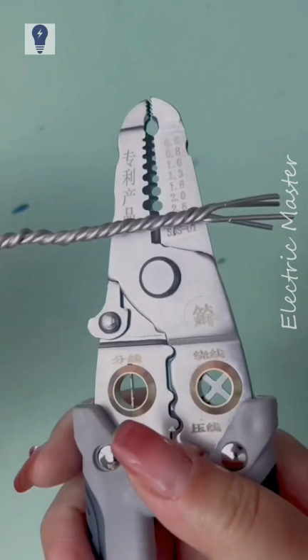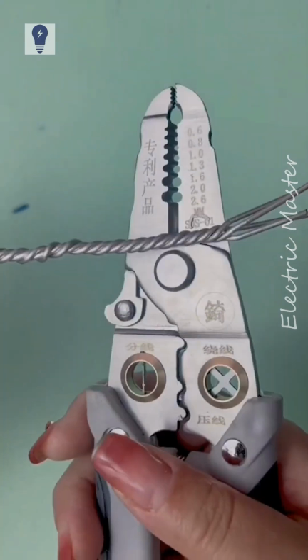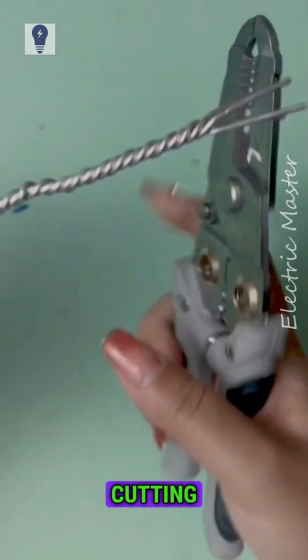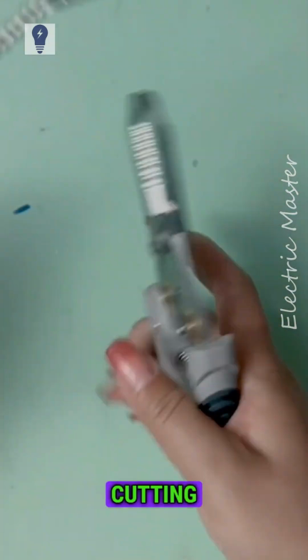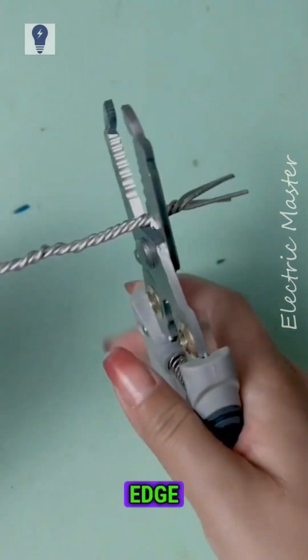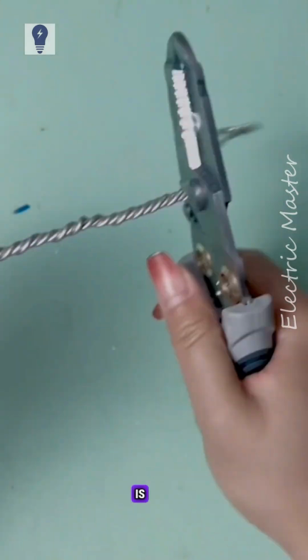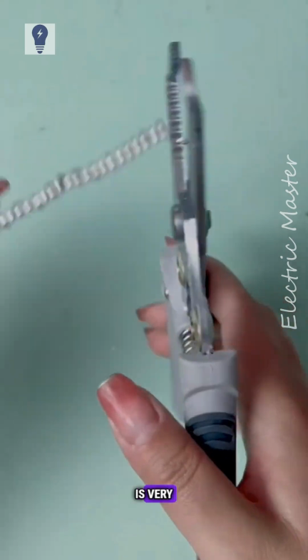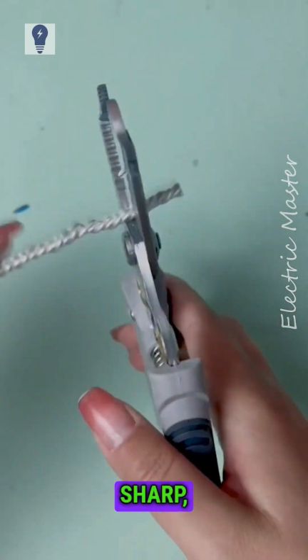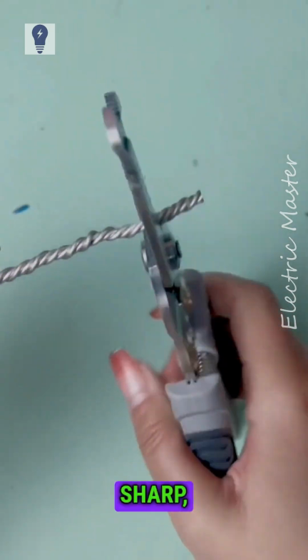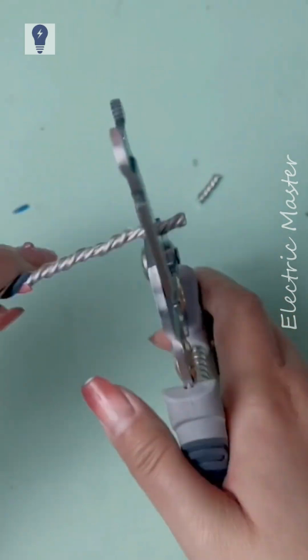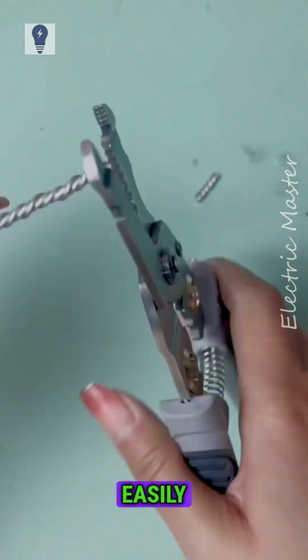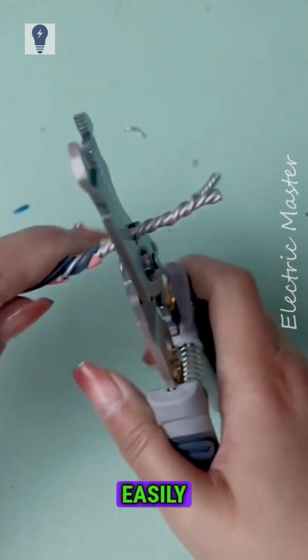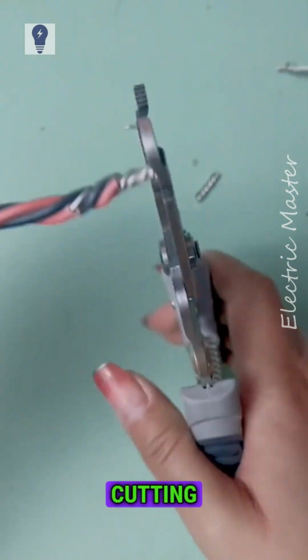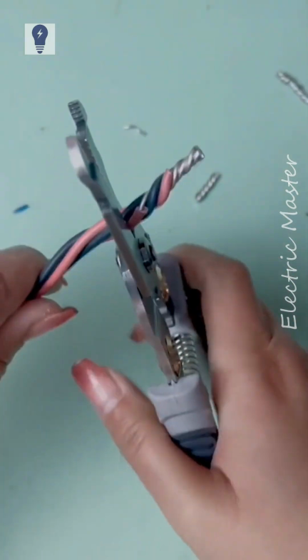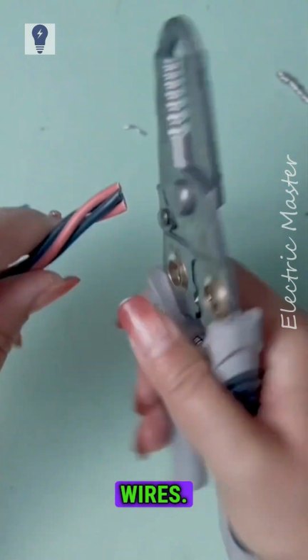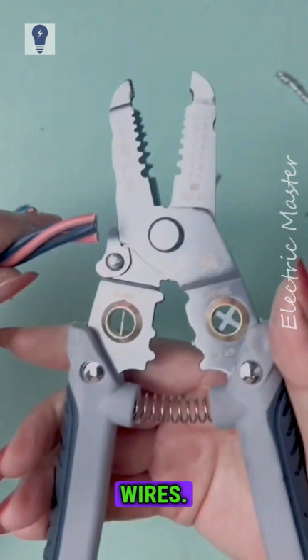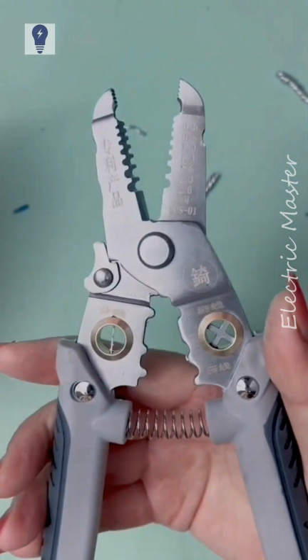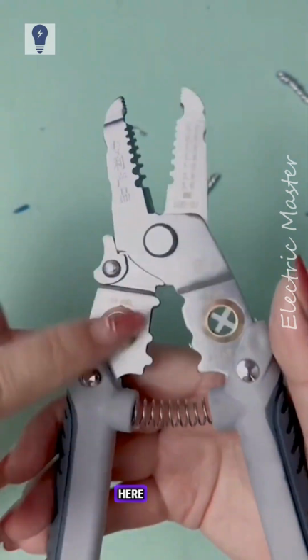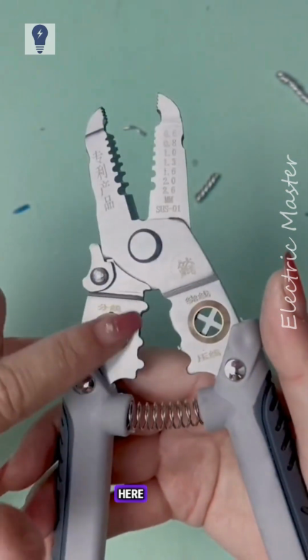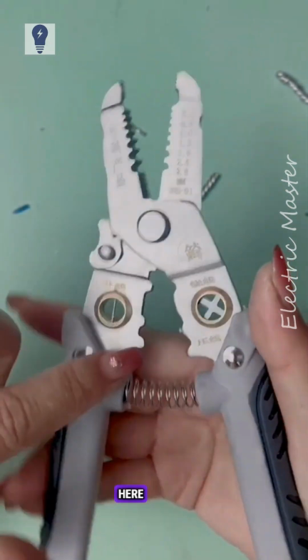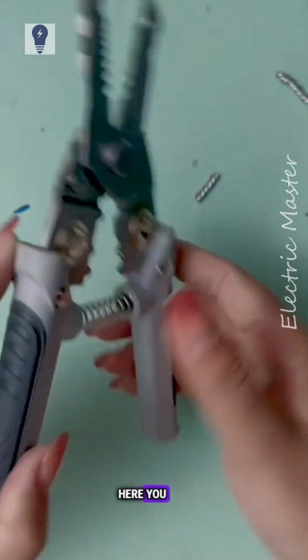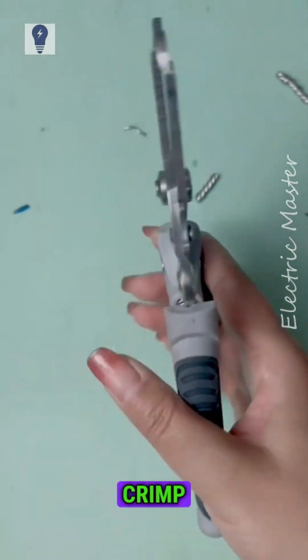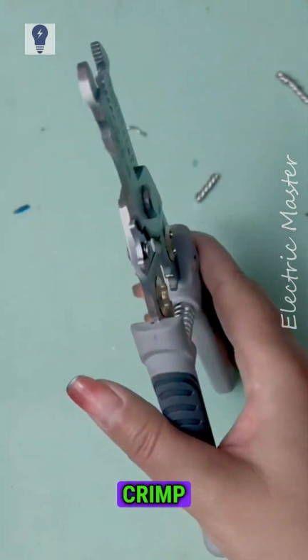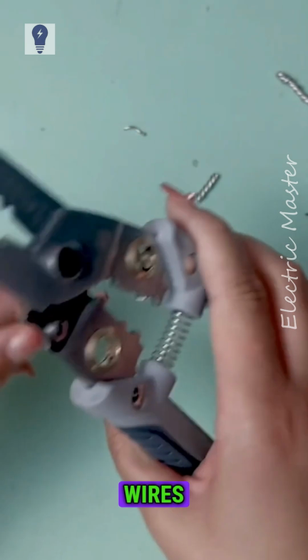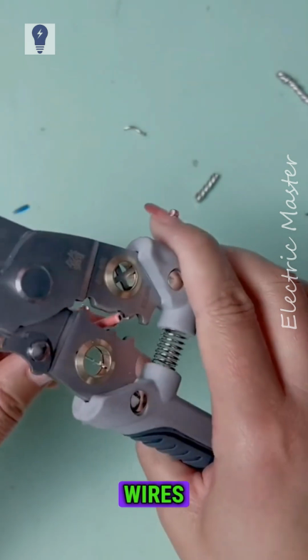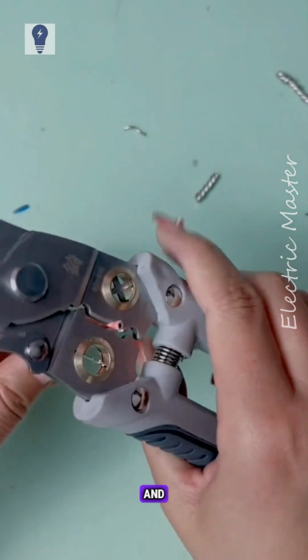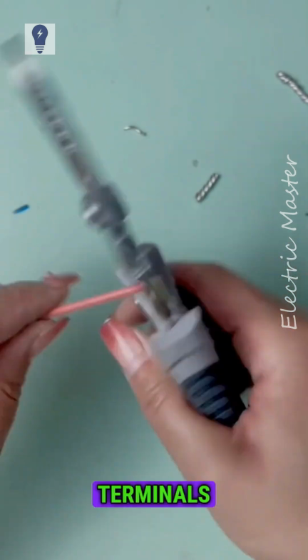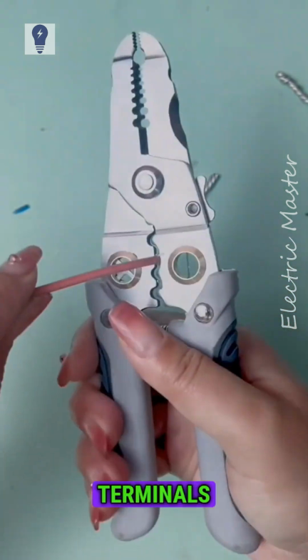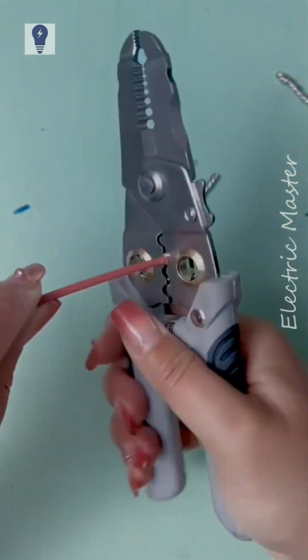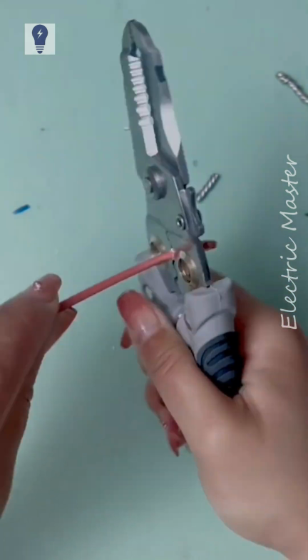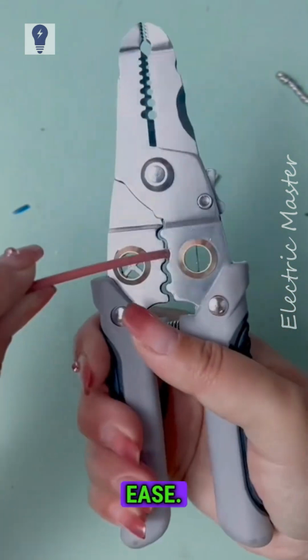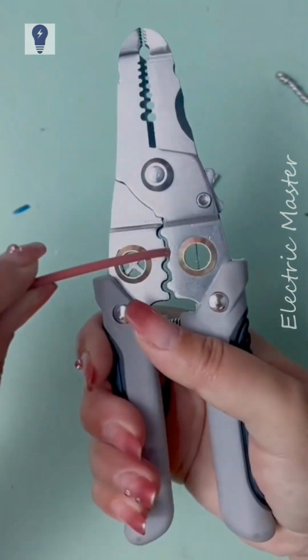The cutting edge is very sharp, easily cutting wires. Here, you can crimp wires and terminals with ease.